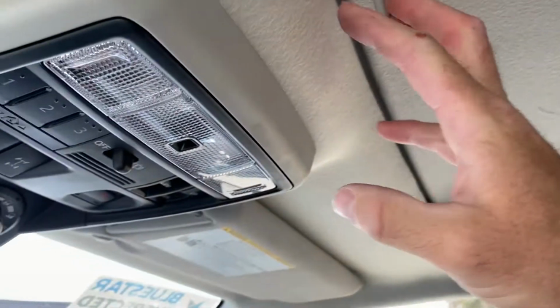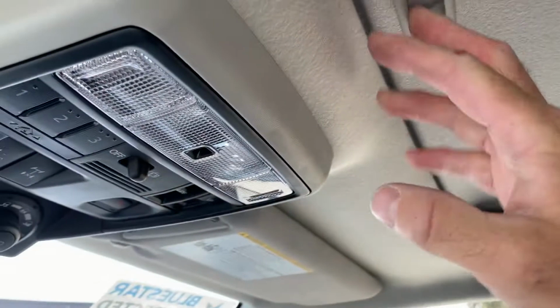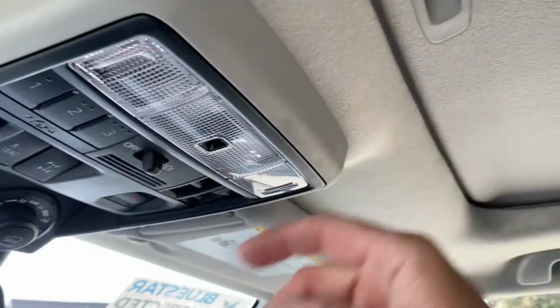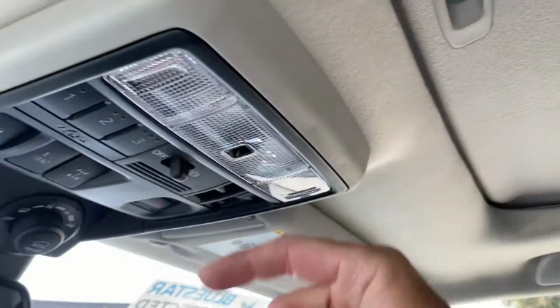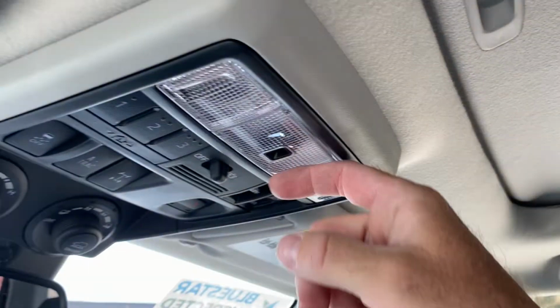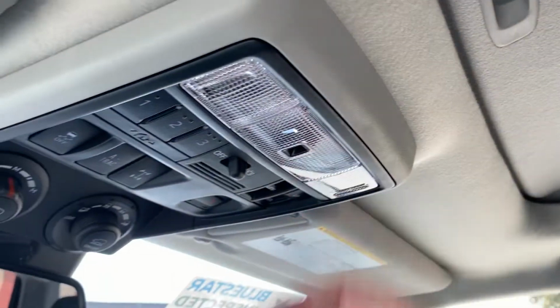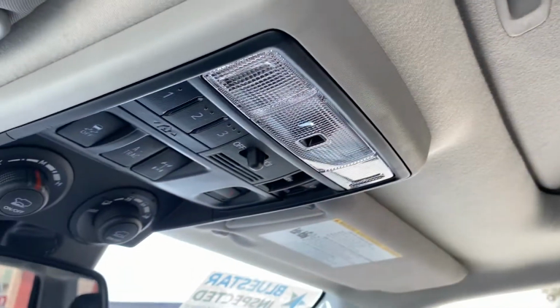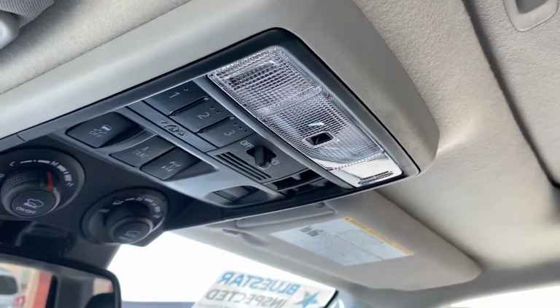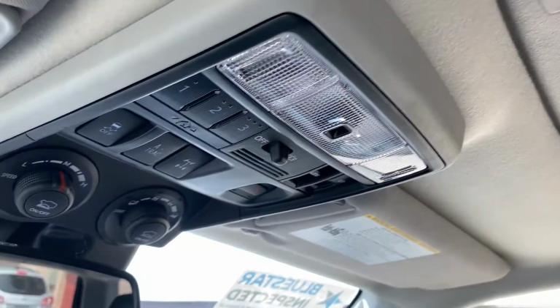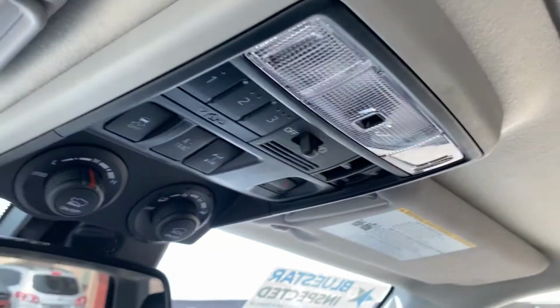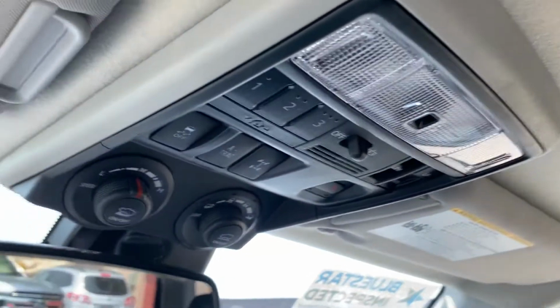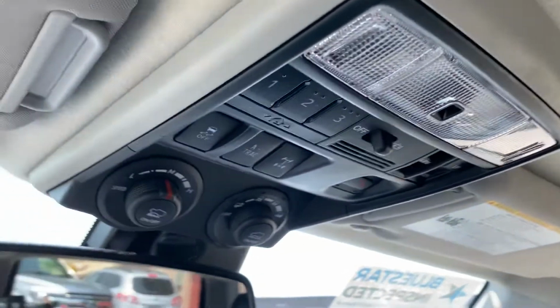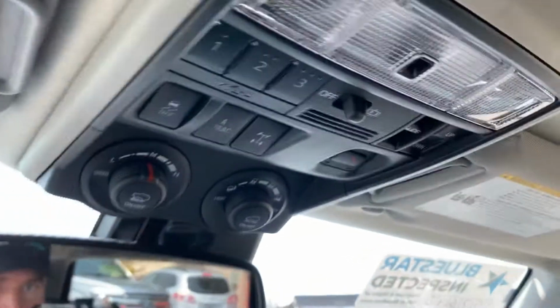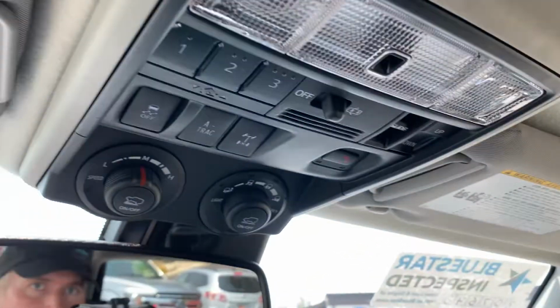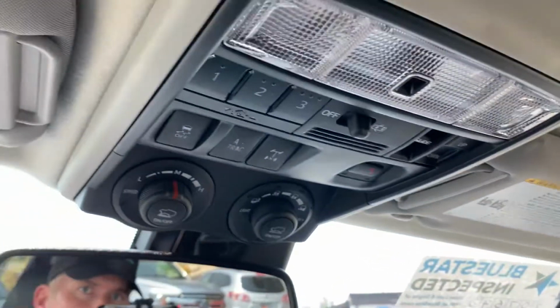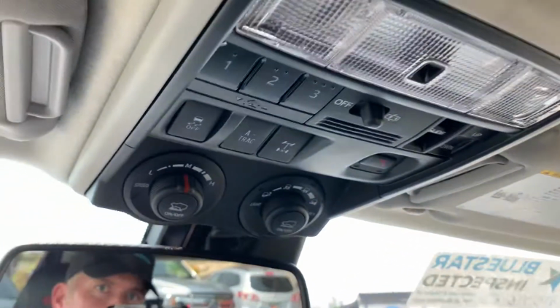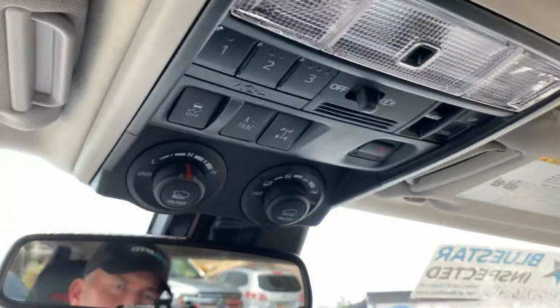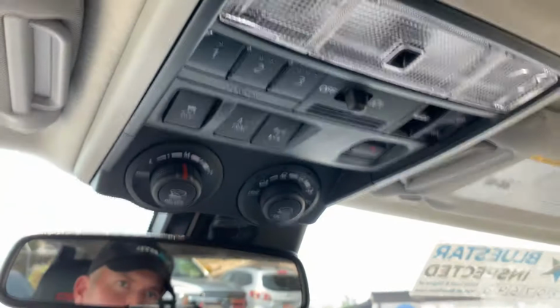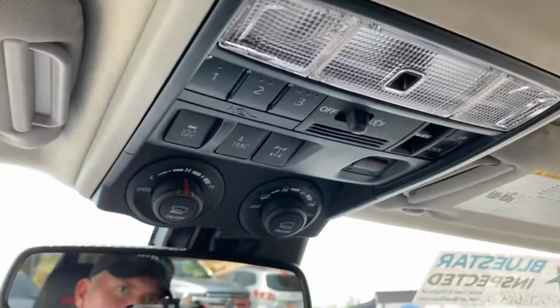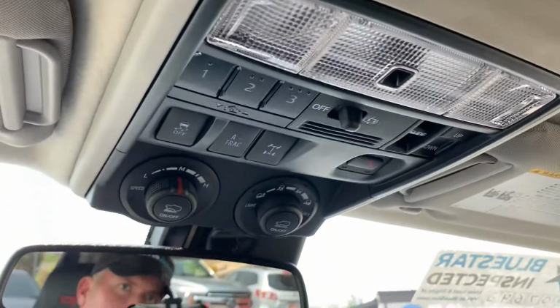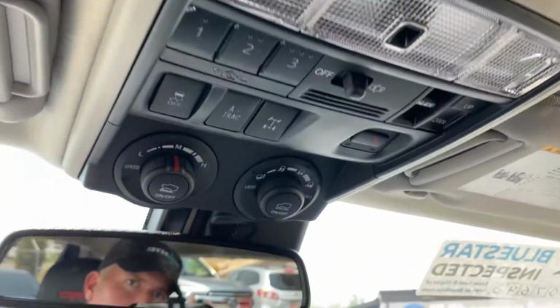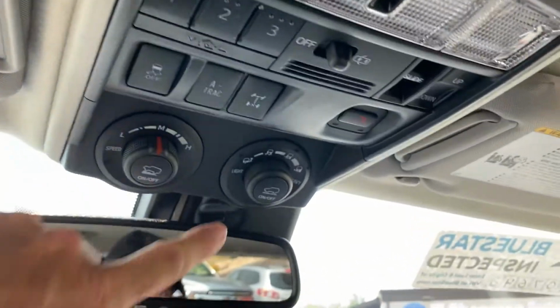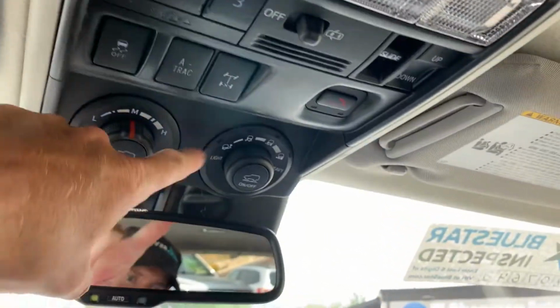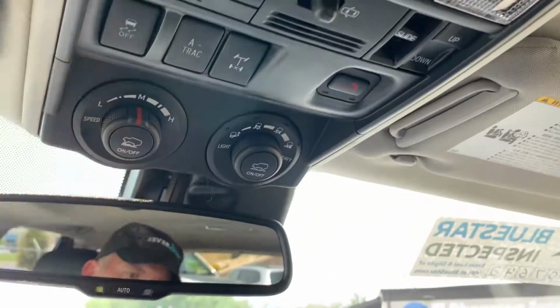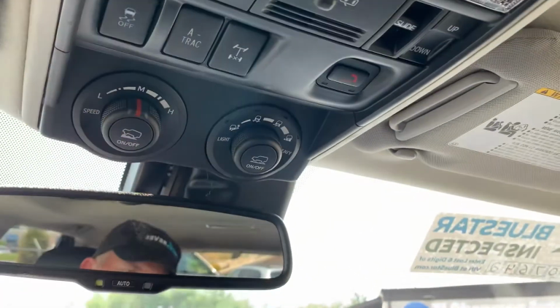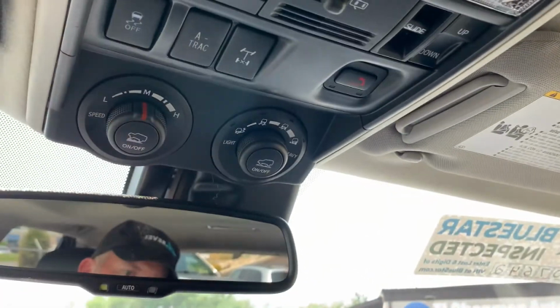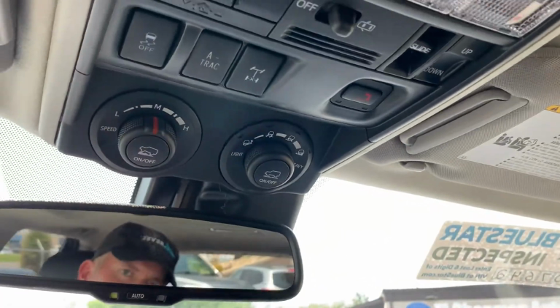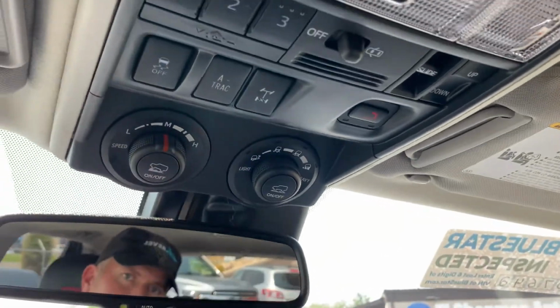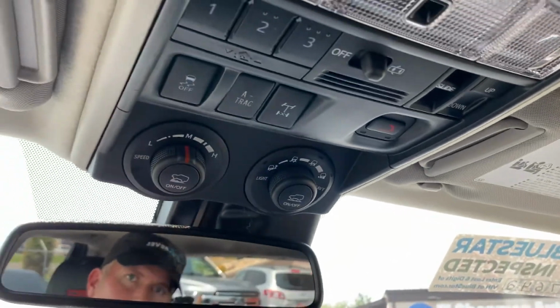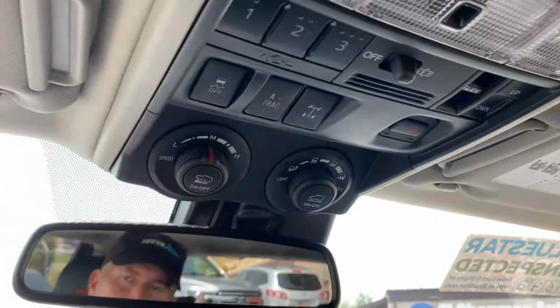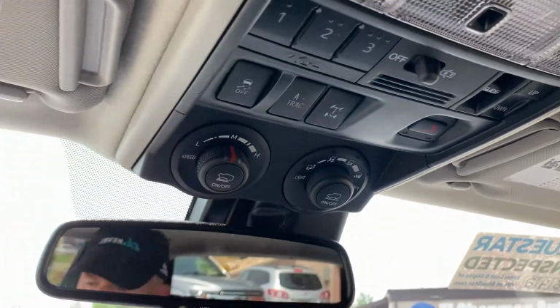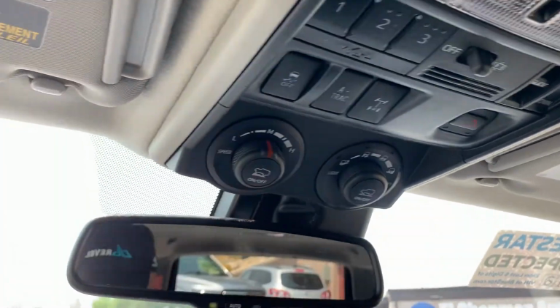Glove compartment, cup holders, and up above you have a sunroof, your map reading lights, and your terrain selector up top.